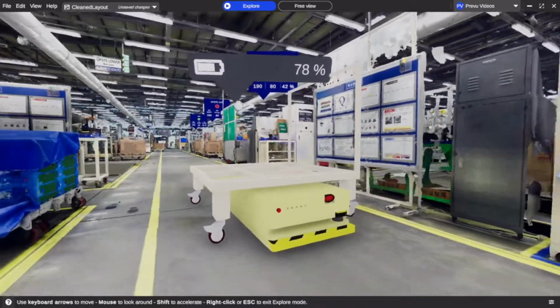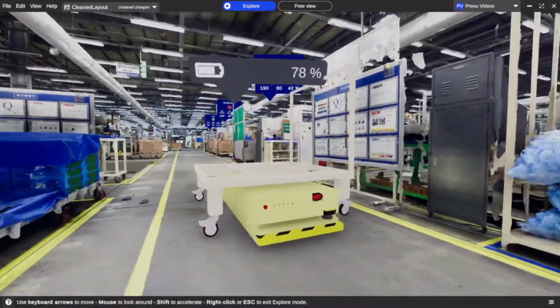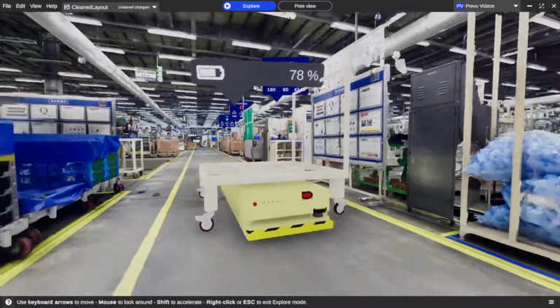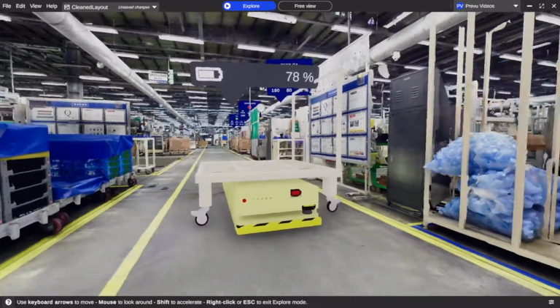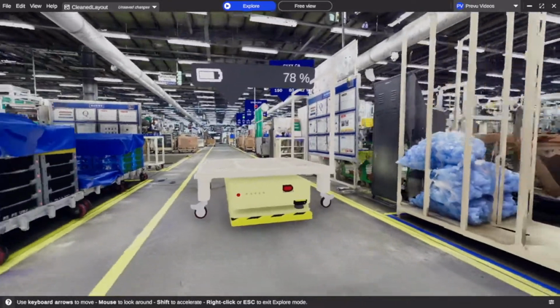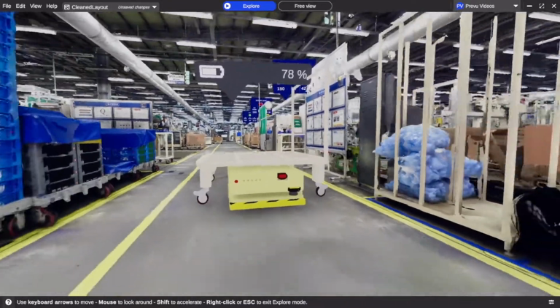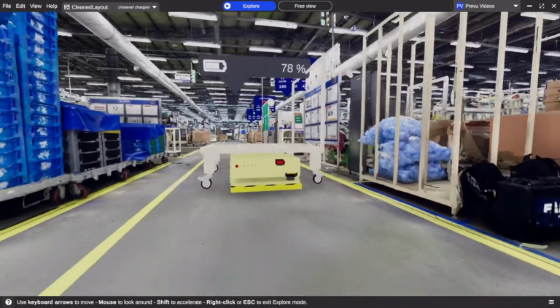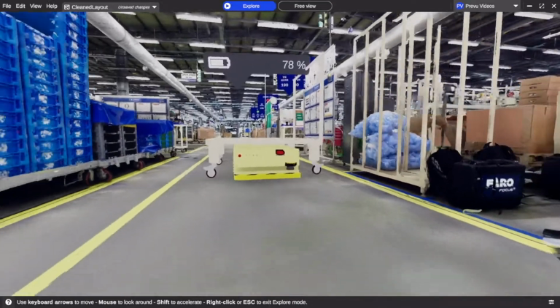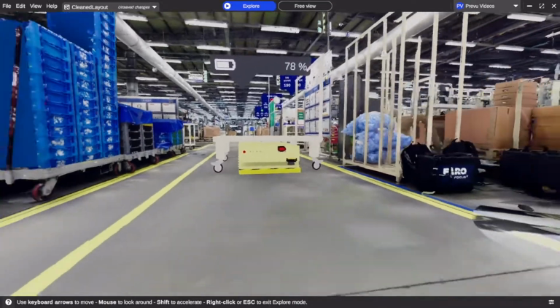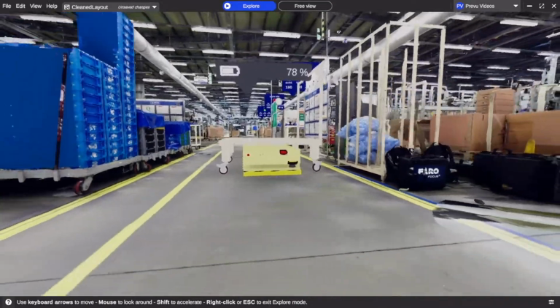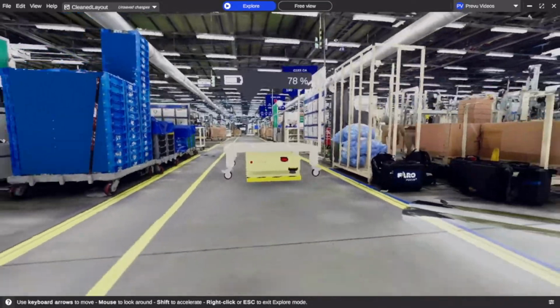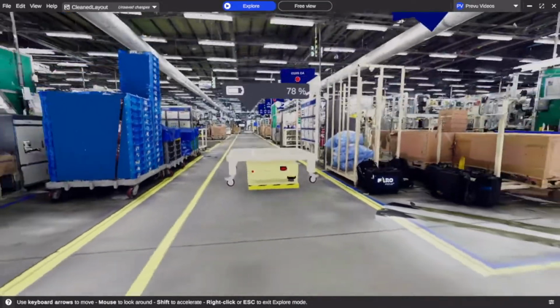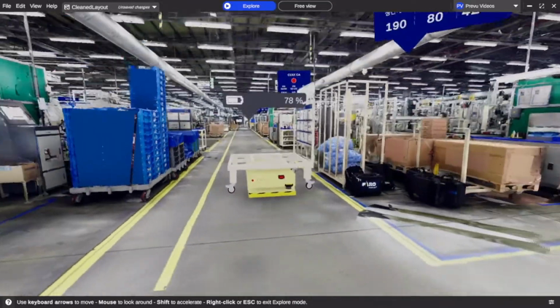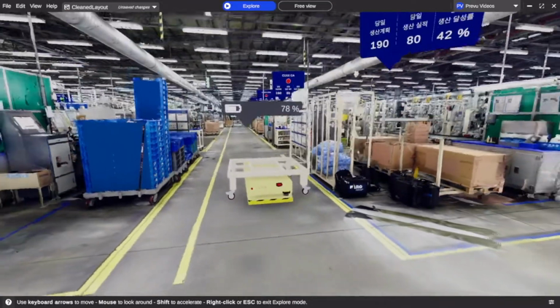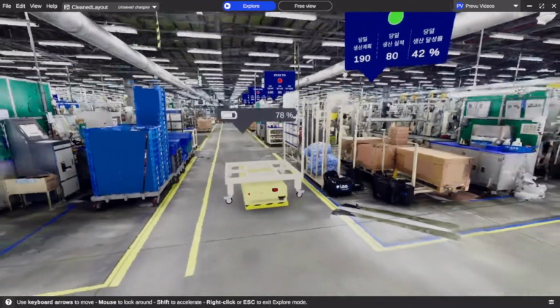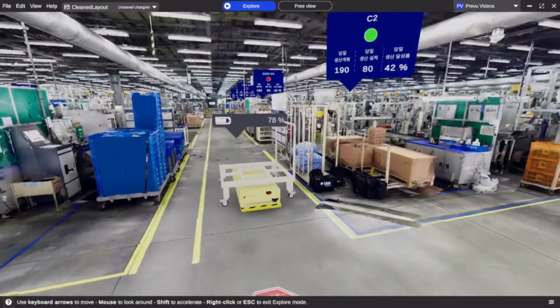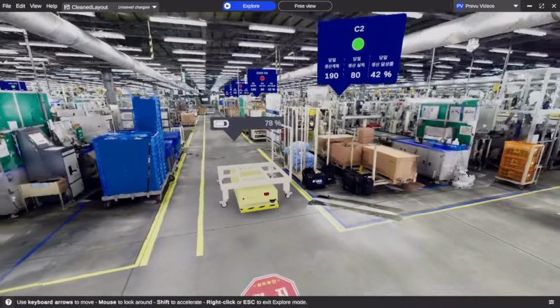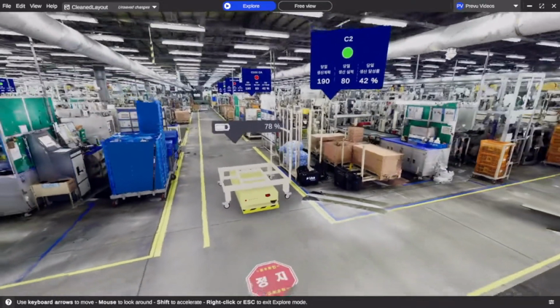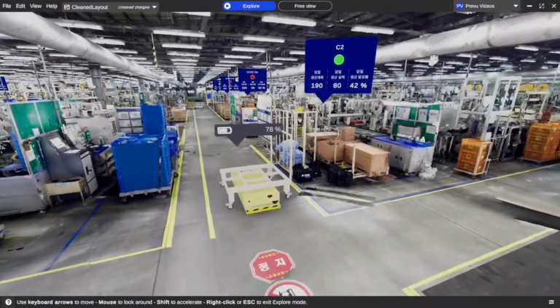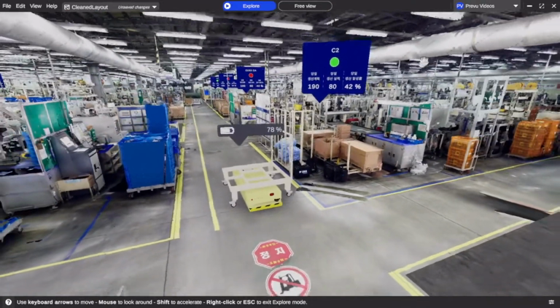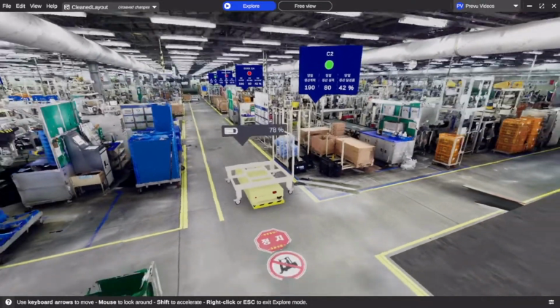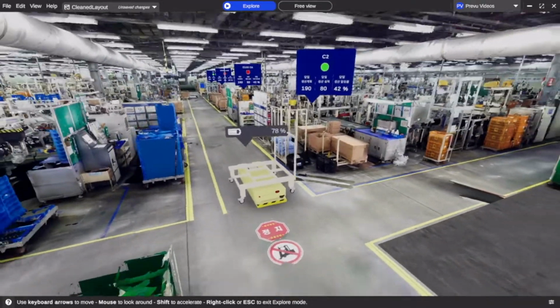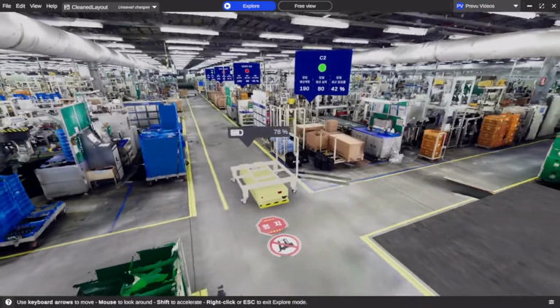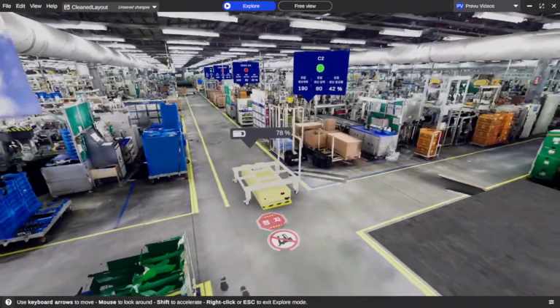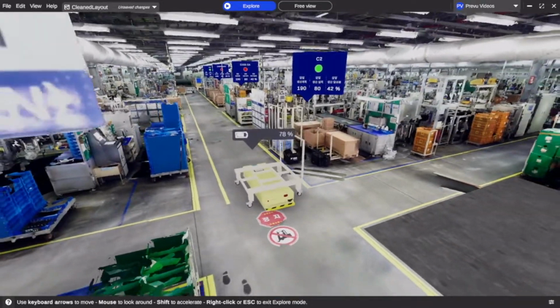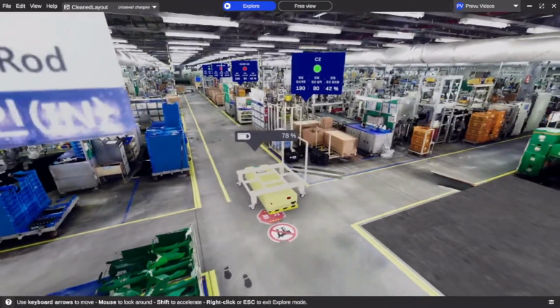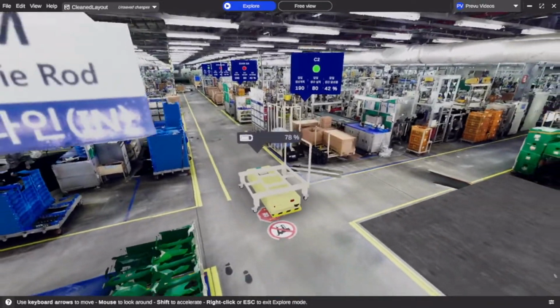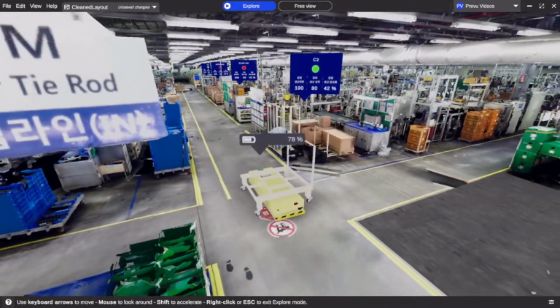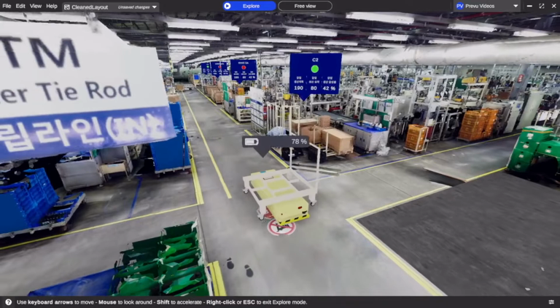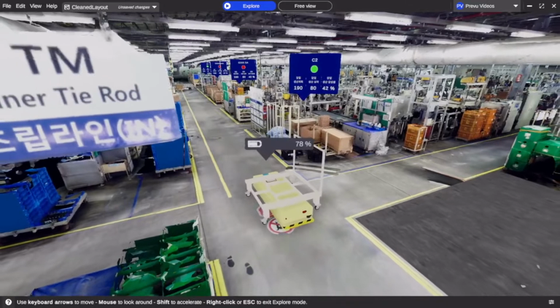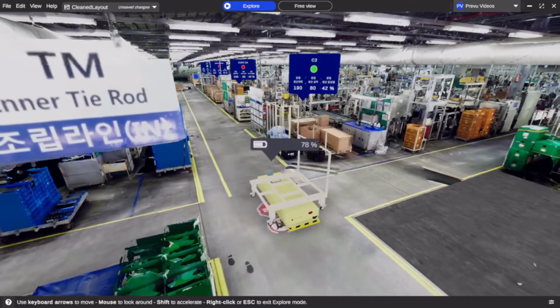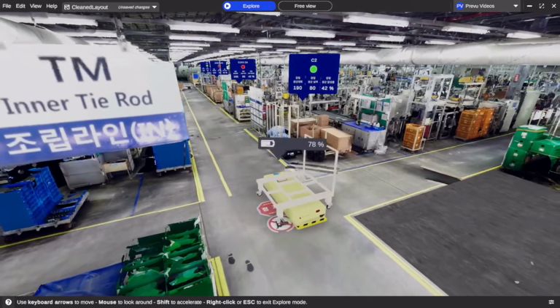Contact us at Preview 3D if you want to add live data inputs, robotic devices, and virtual dashboards to your digital twins.